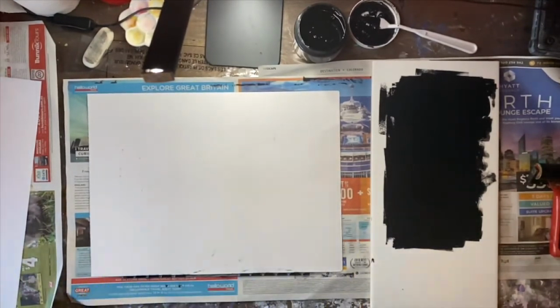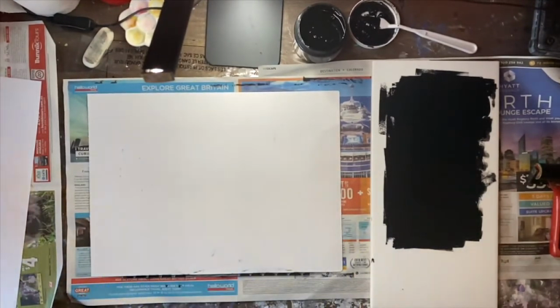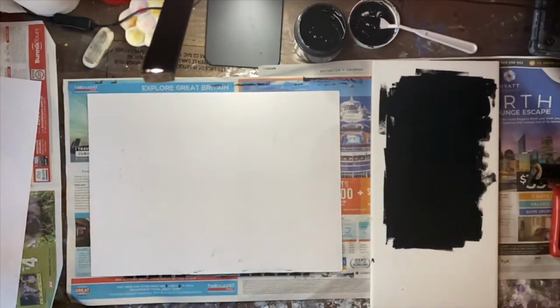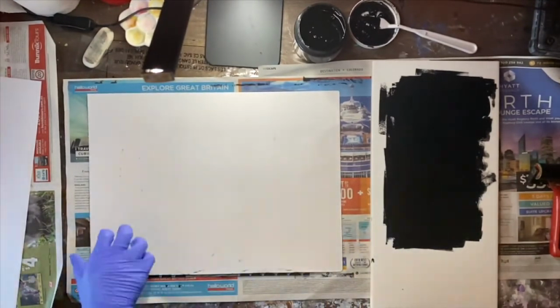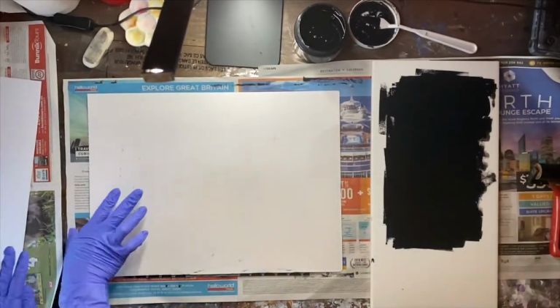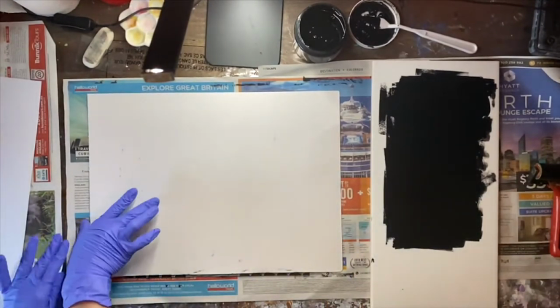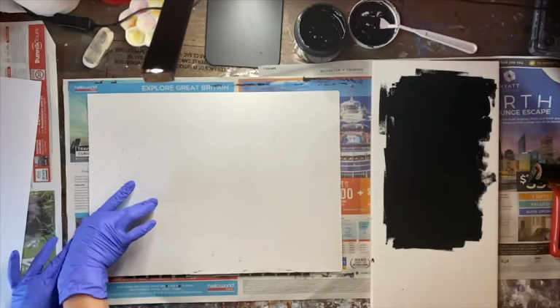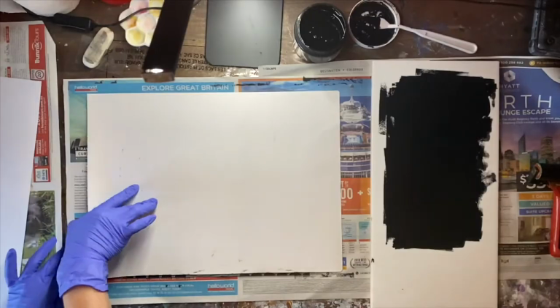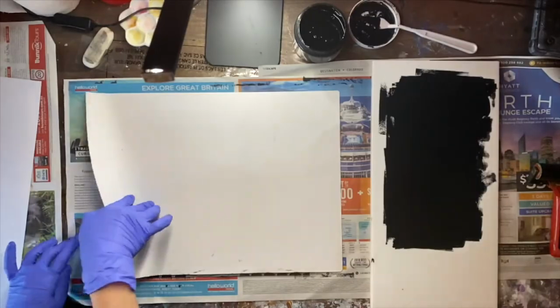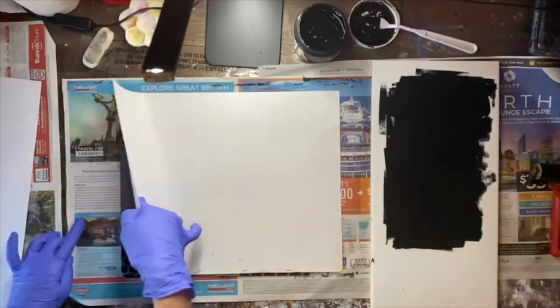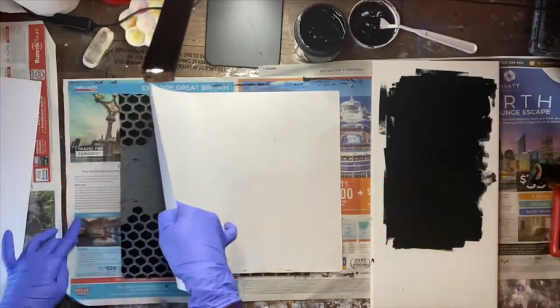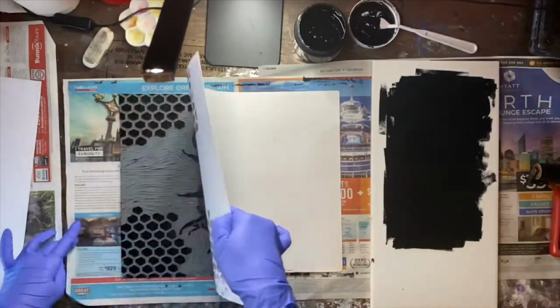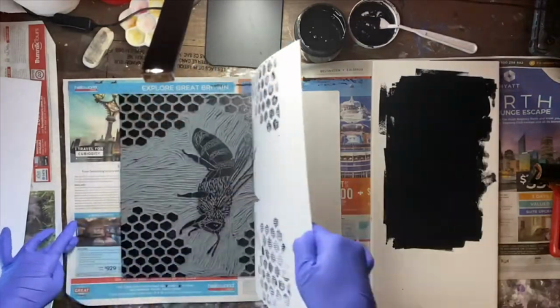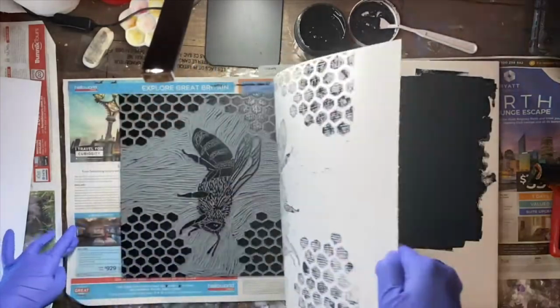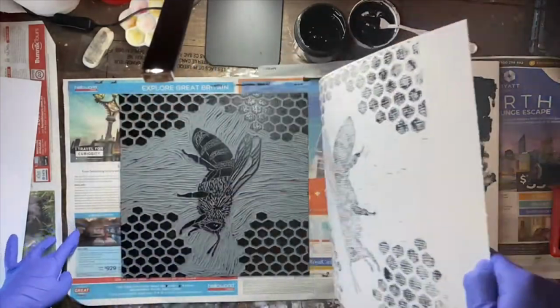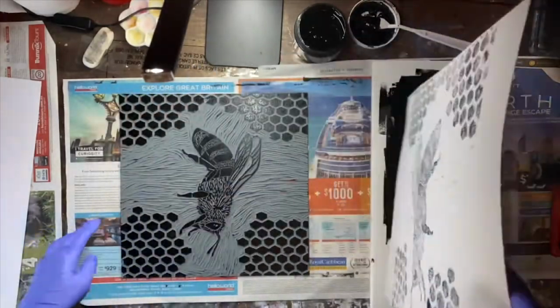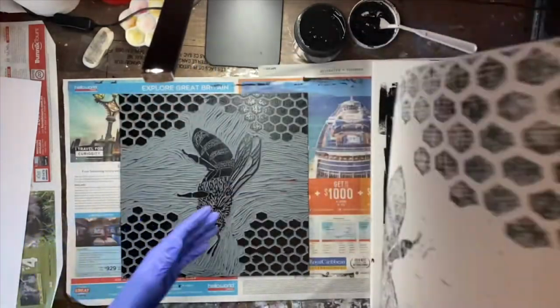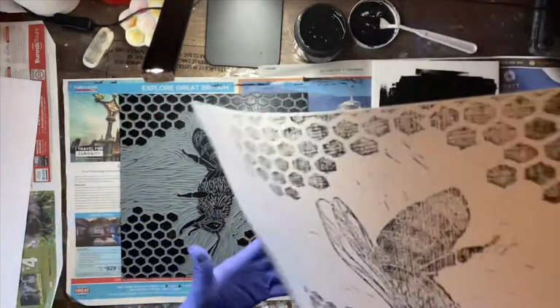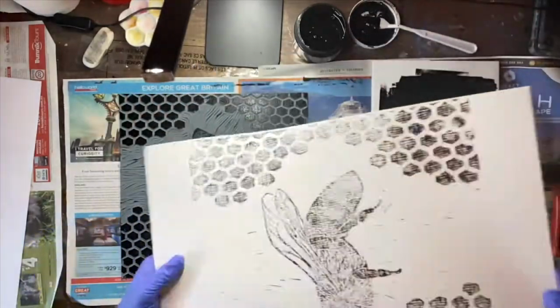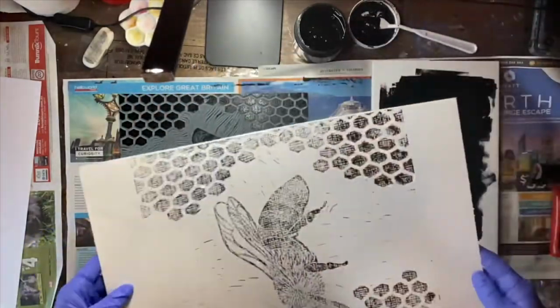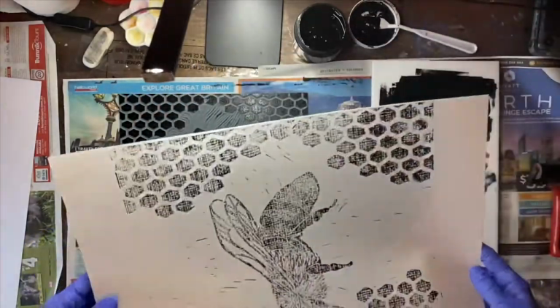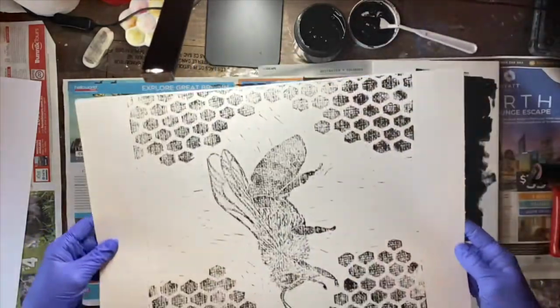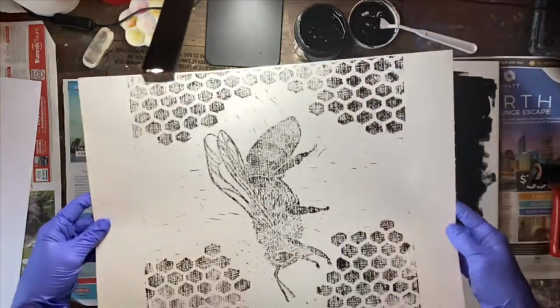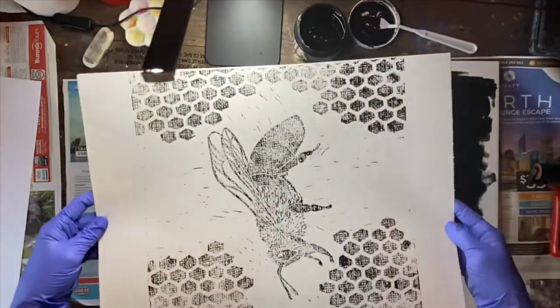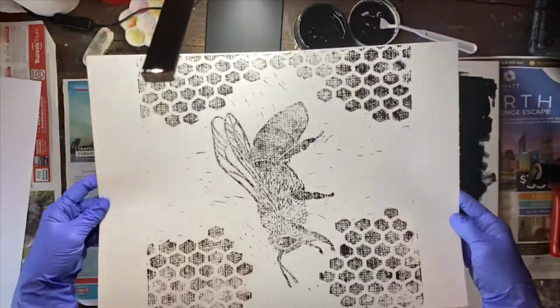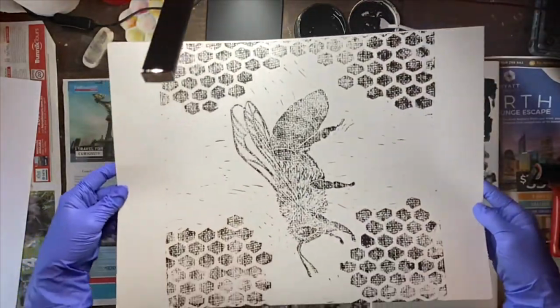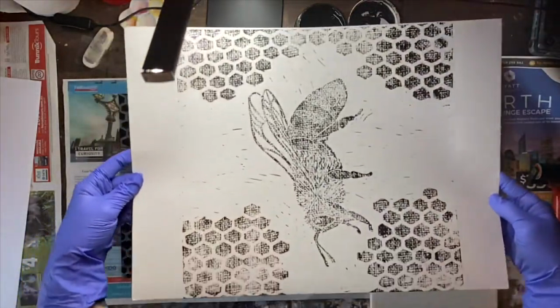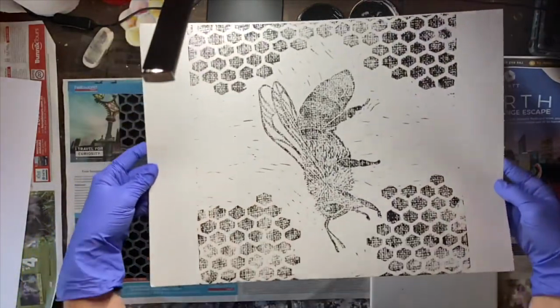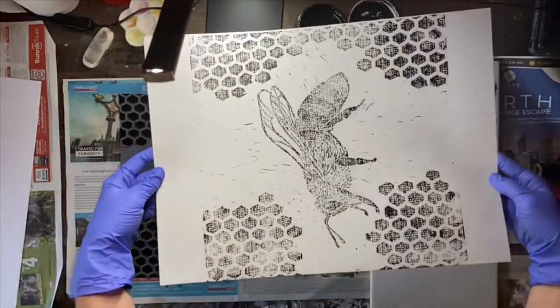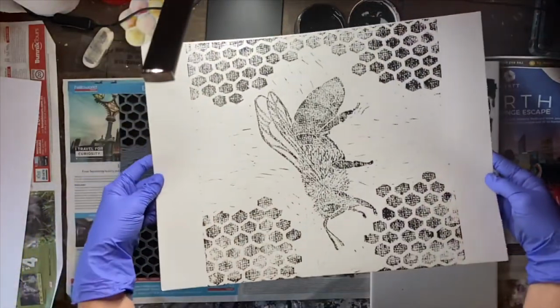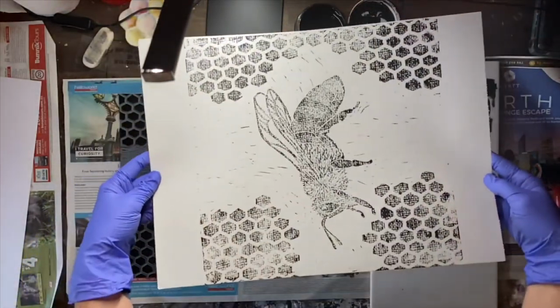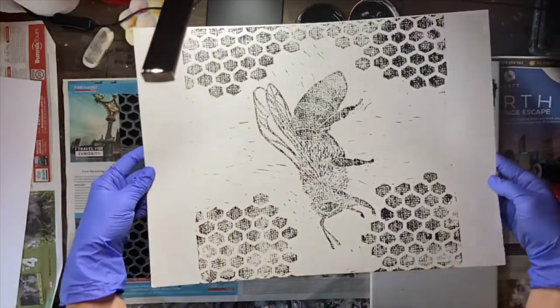And then when you lift your page, you have your print.